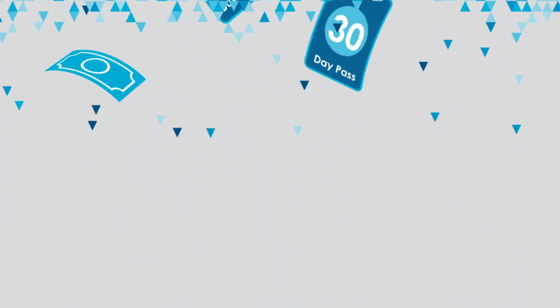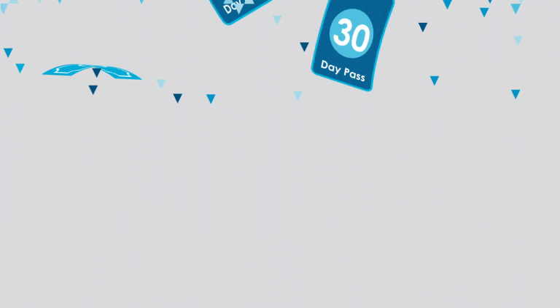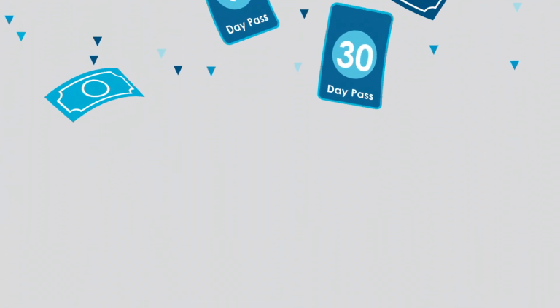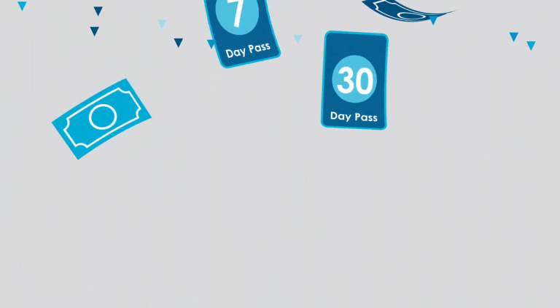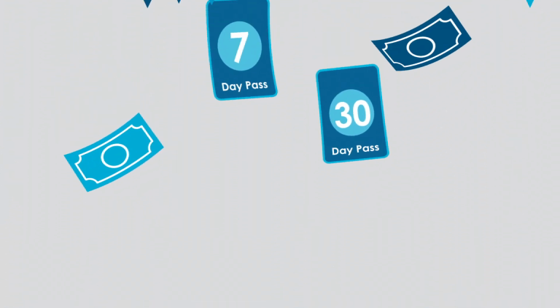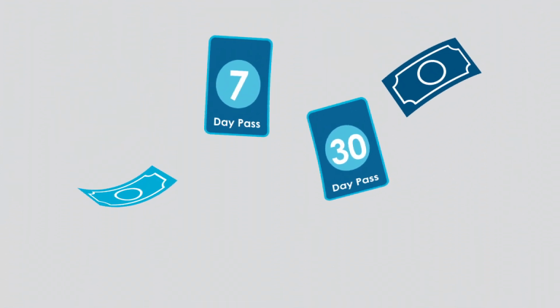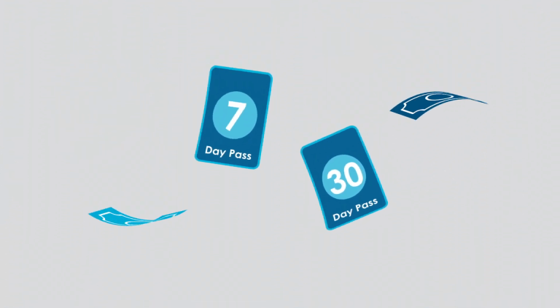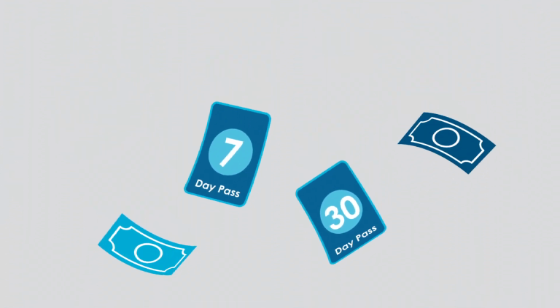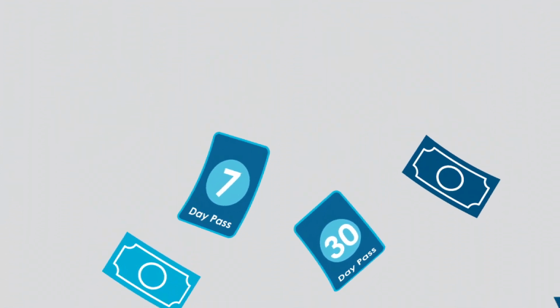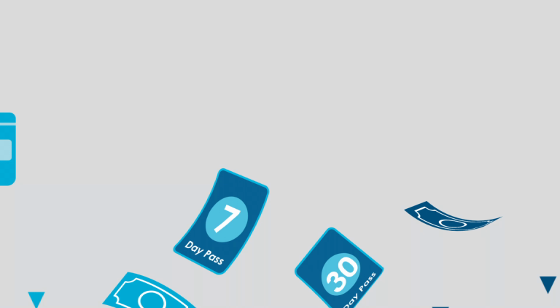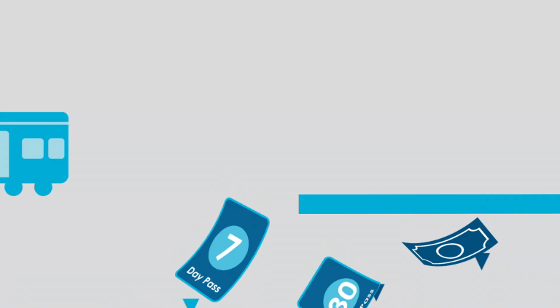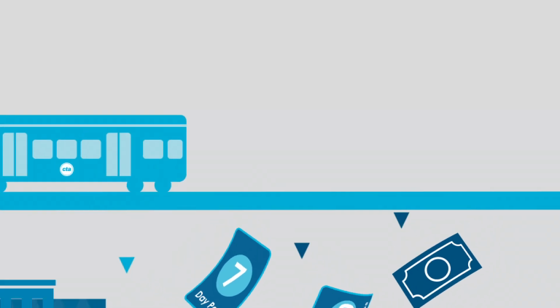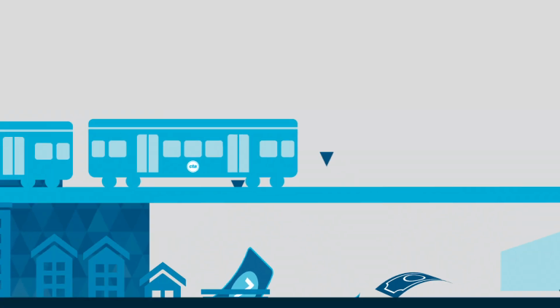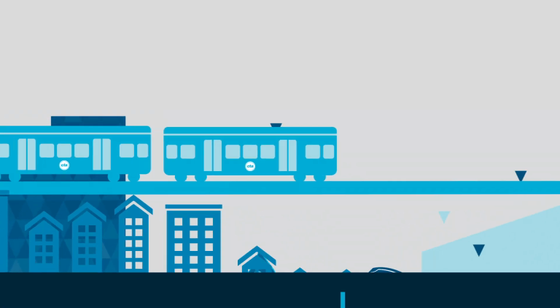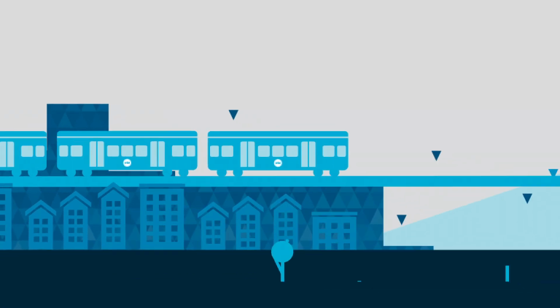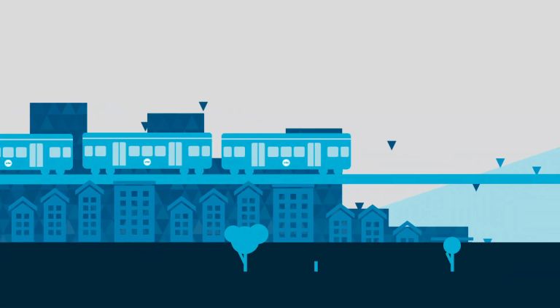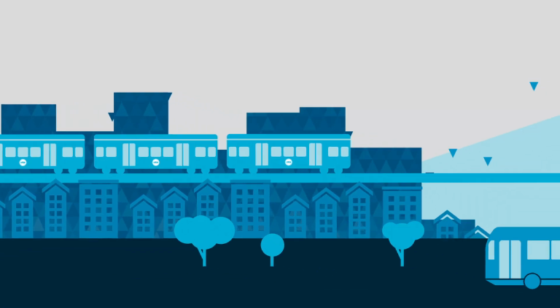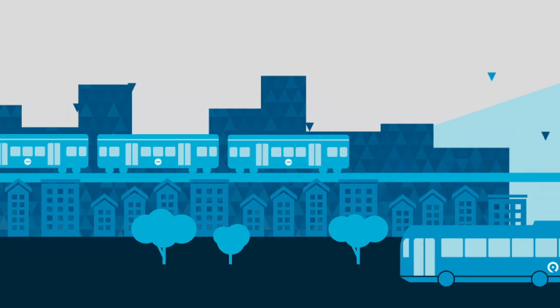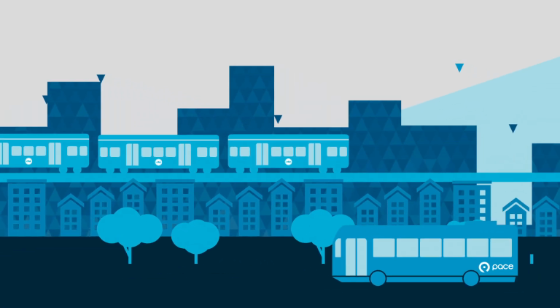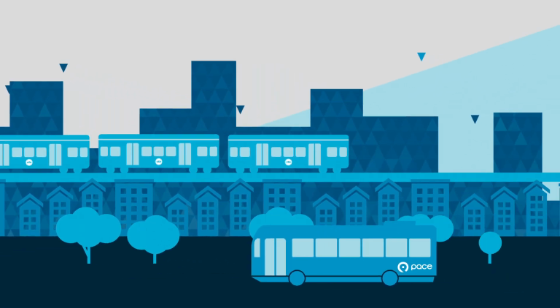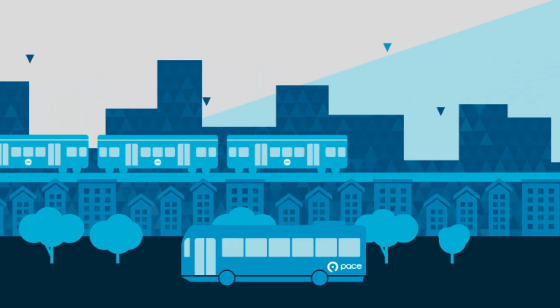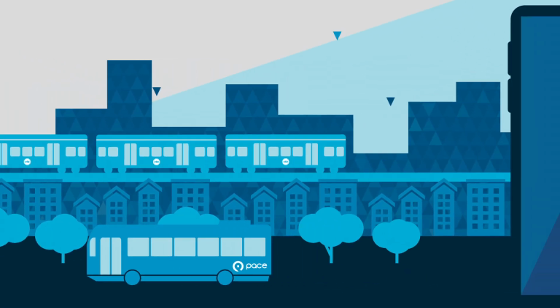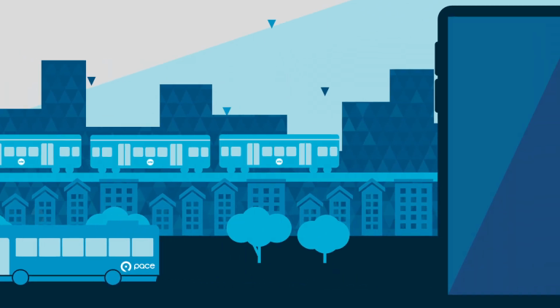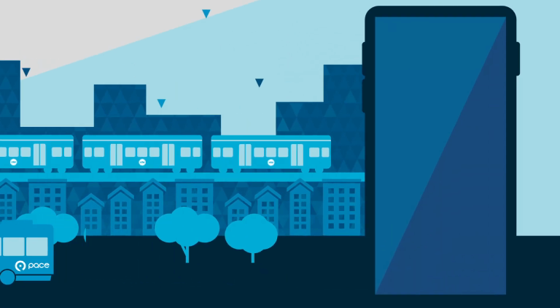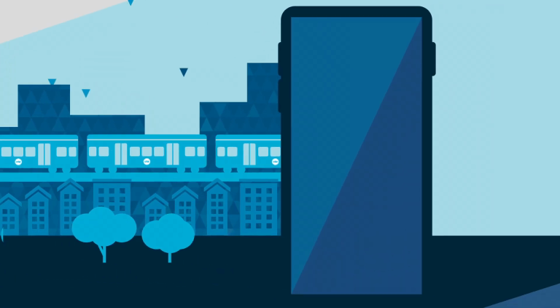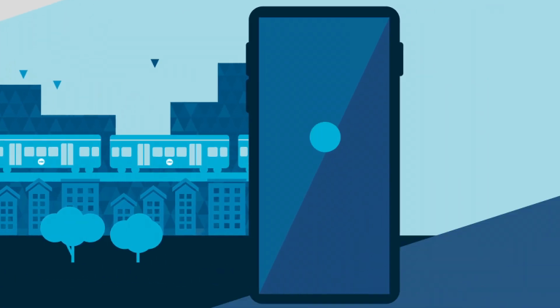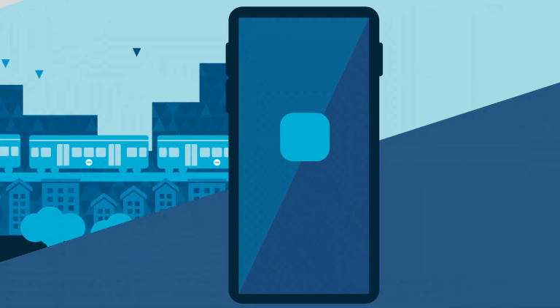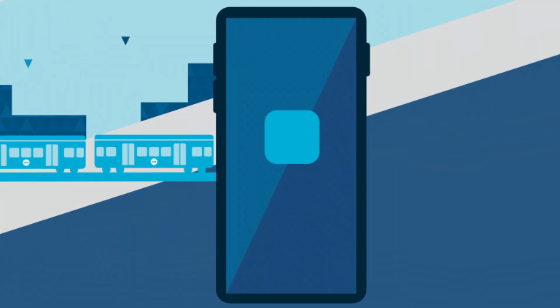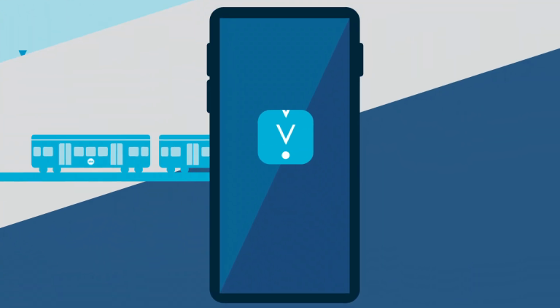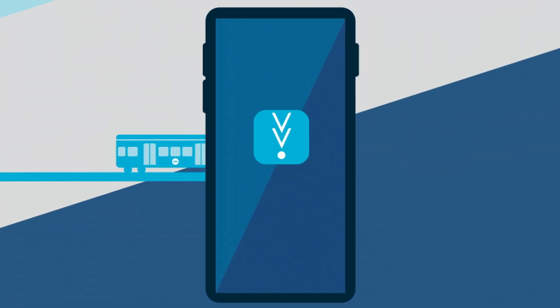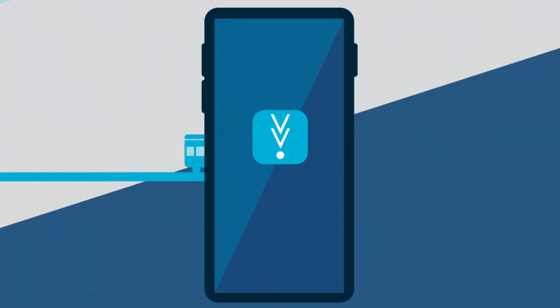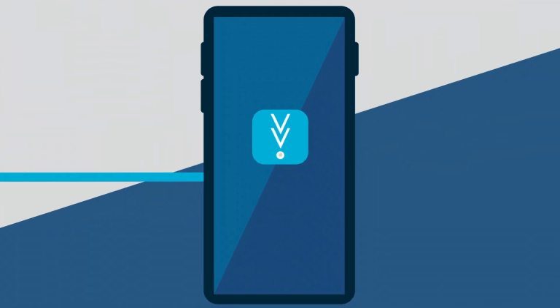Adding transit value and passes to your registered Ventra card with your phone is easier than ever. Introducing the new Ventra app.